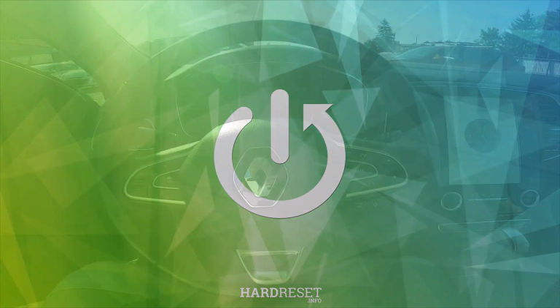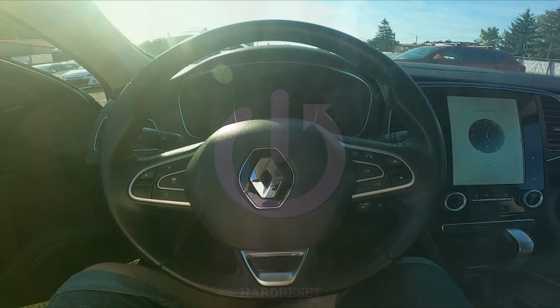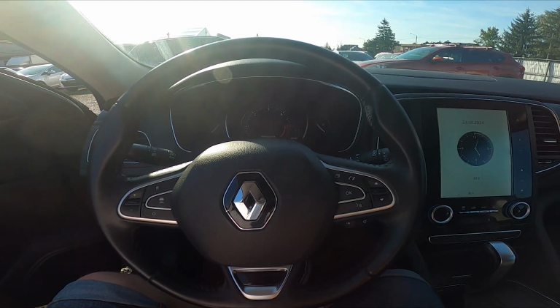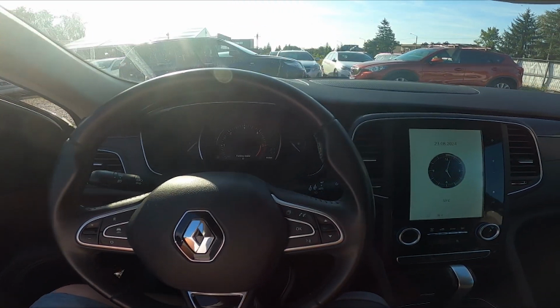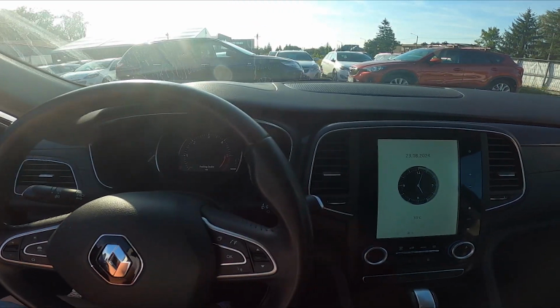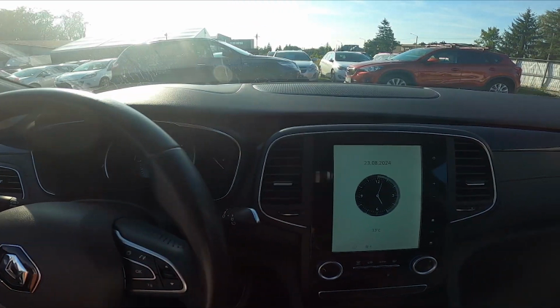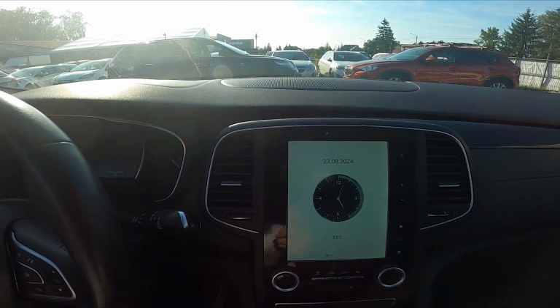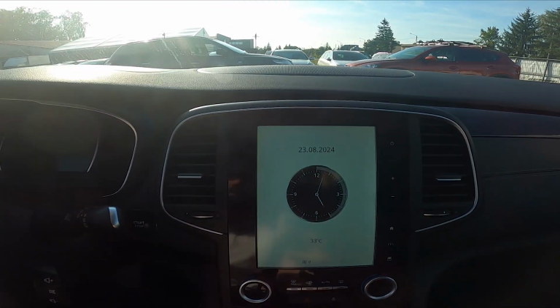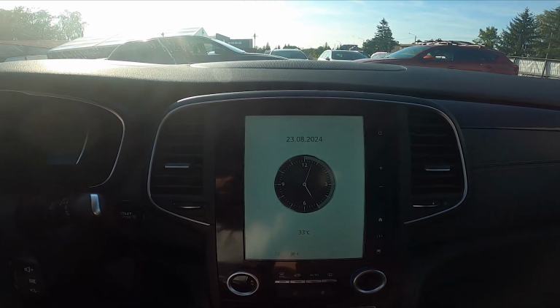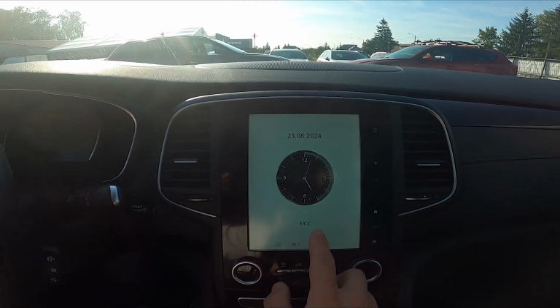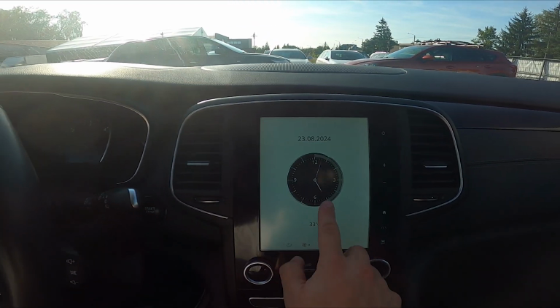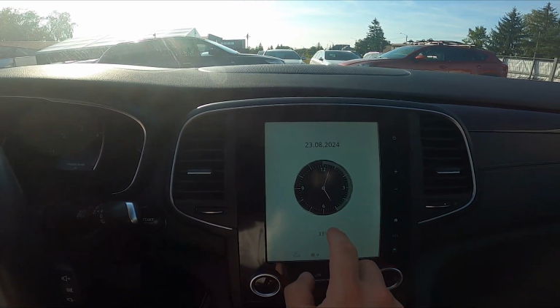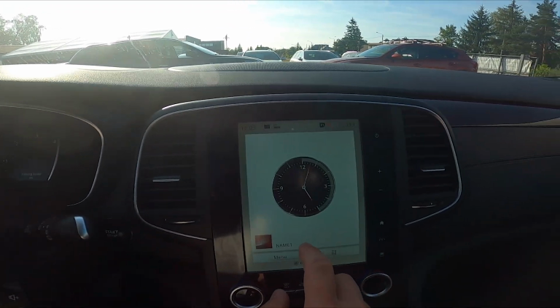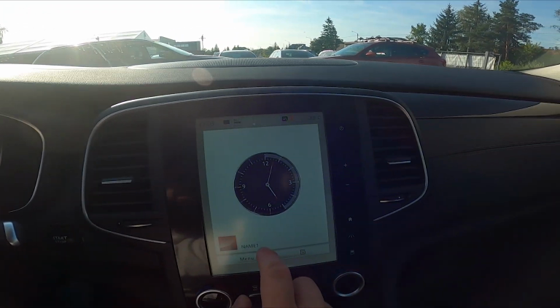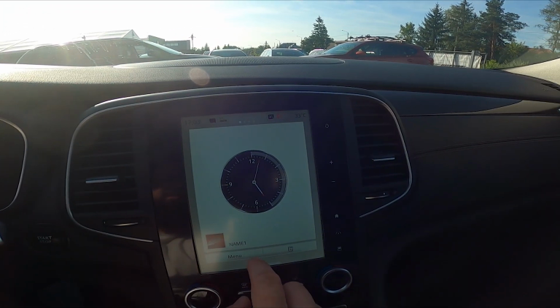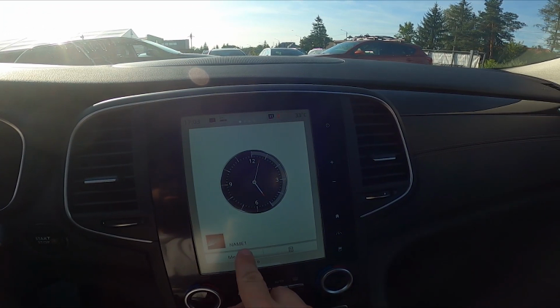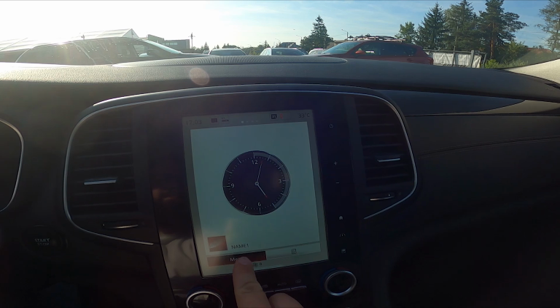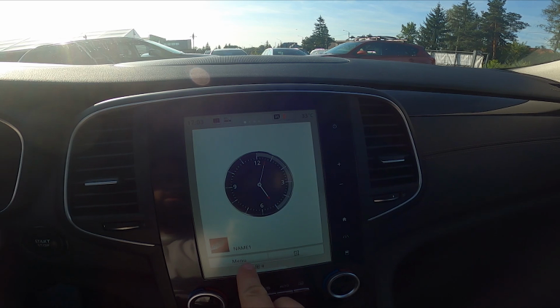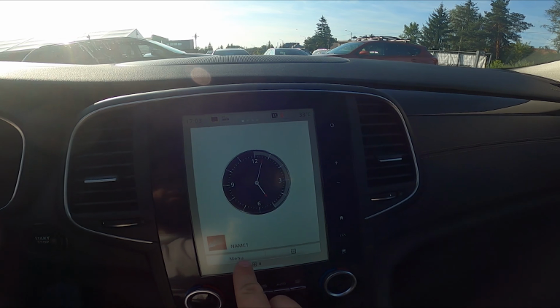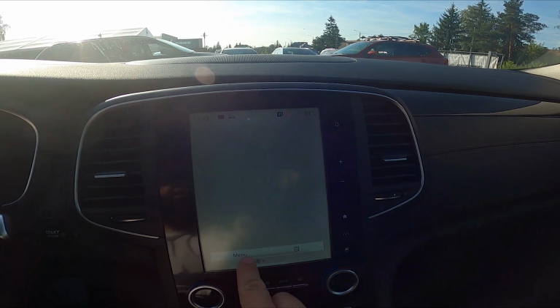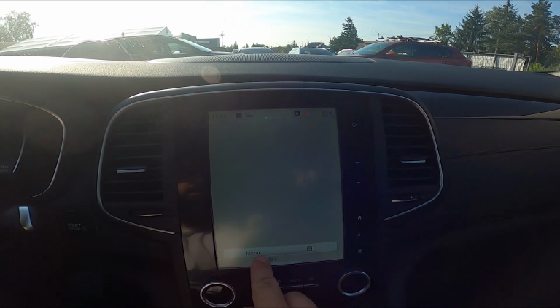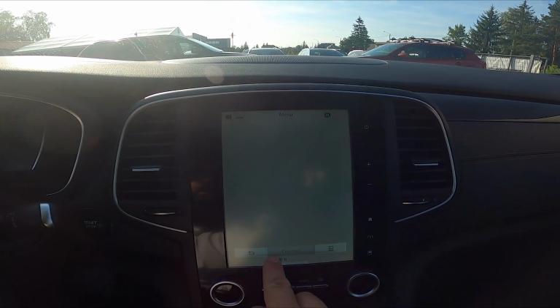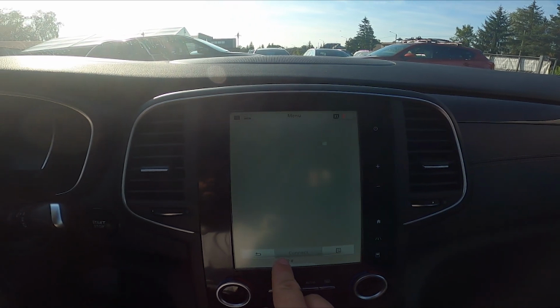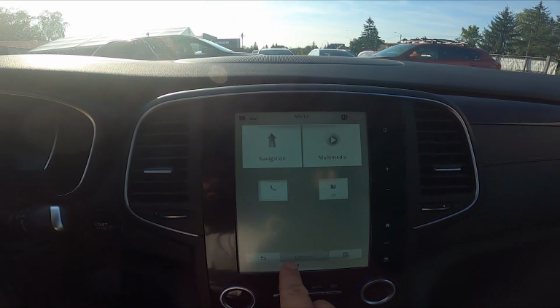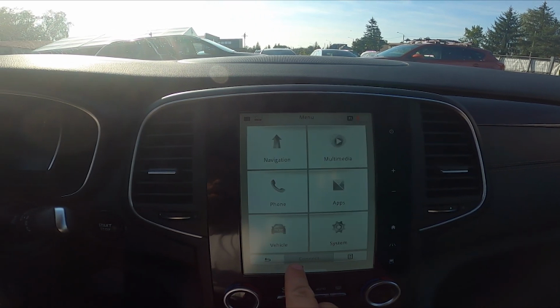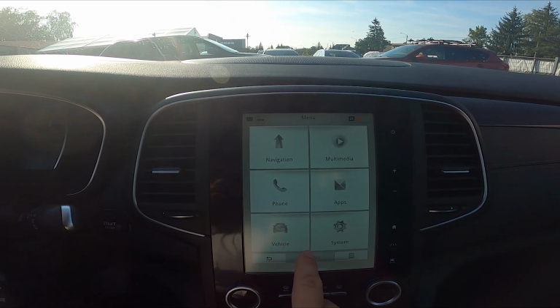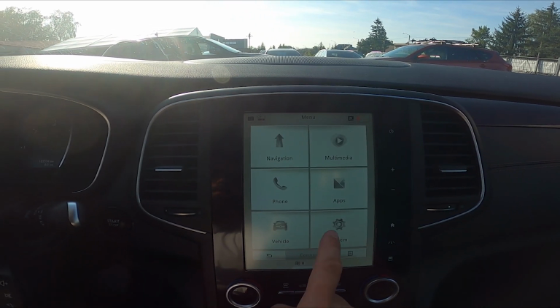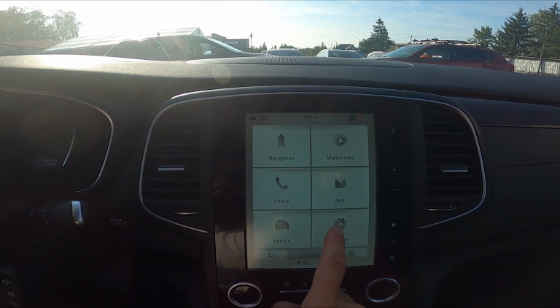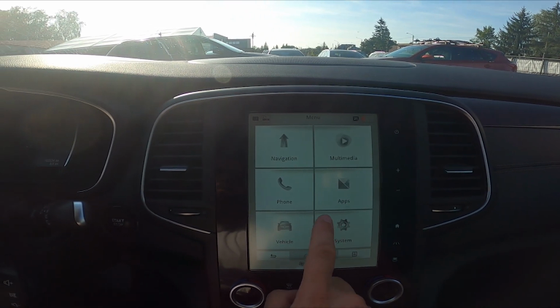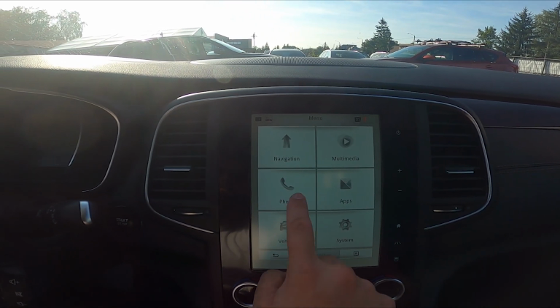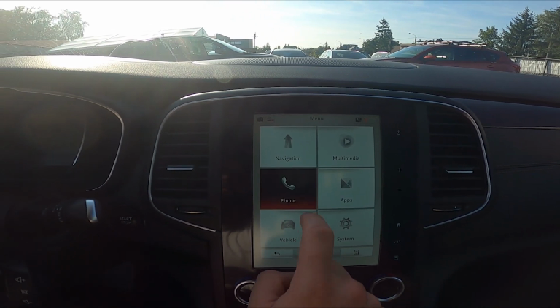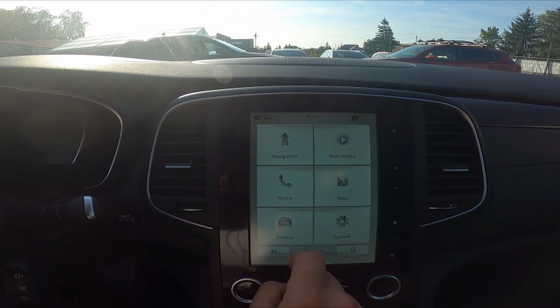In the beginning, take a look at the screen display and now go to menu. Now enter phone.